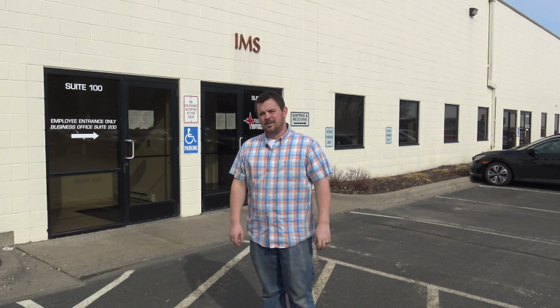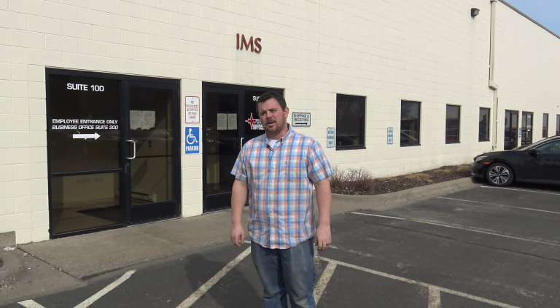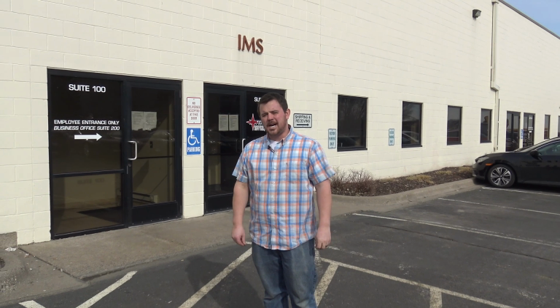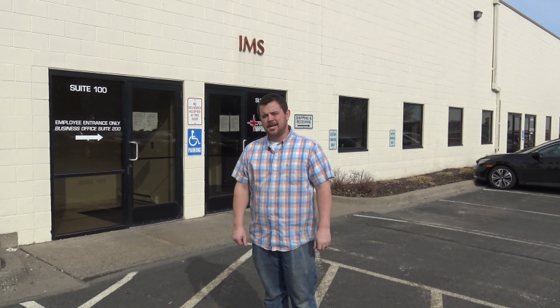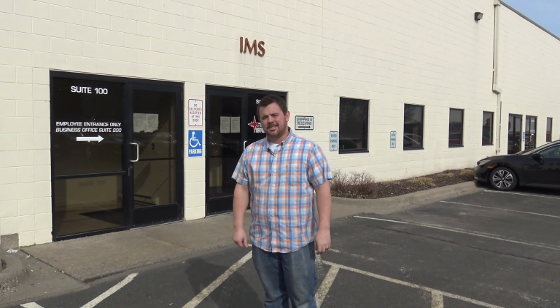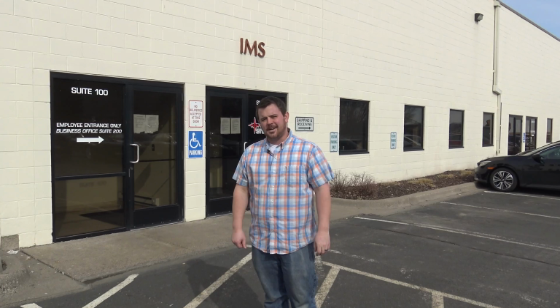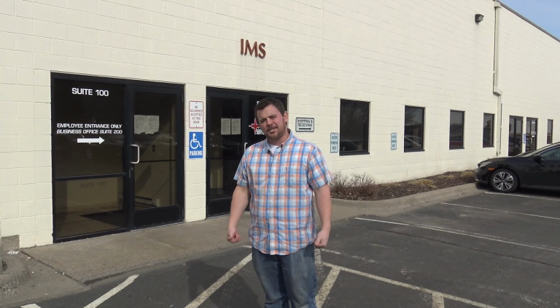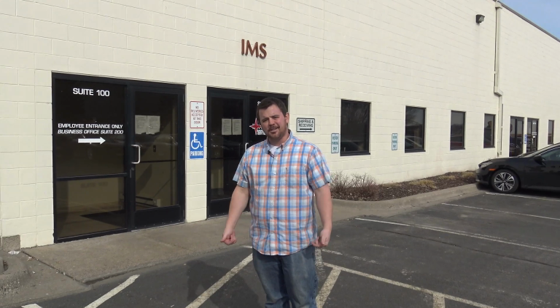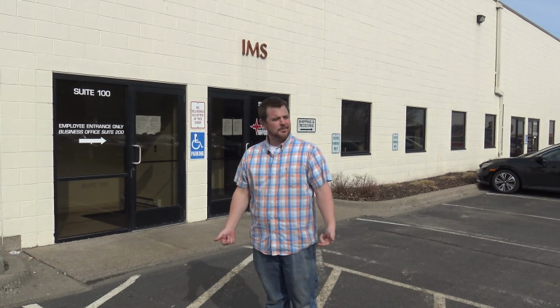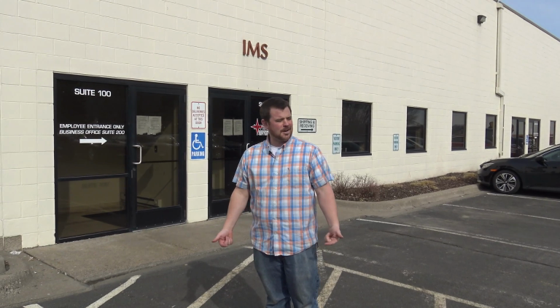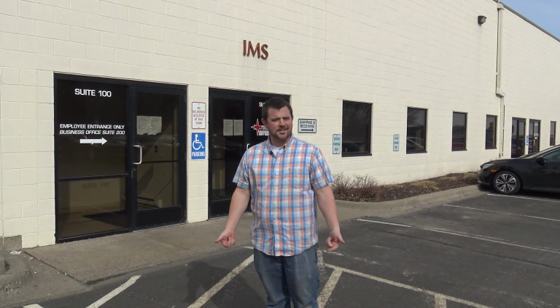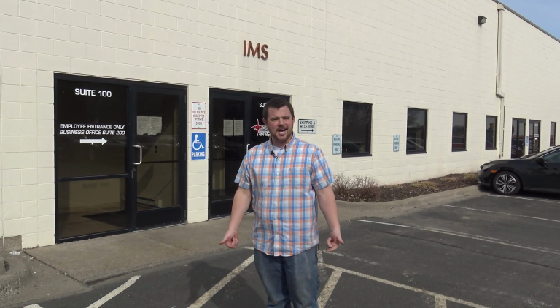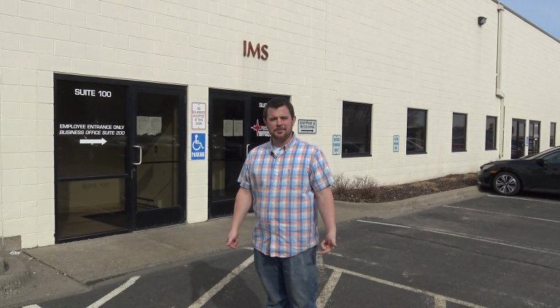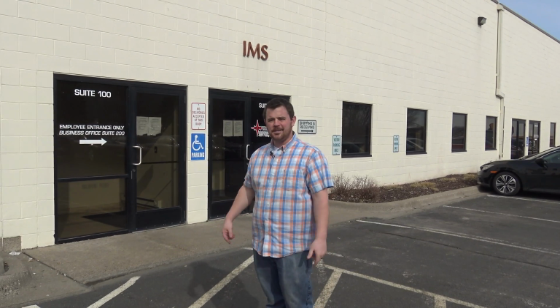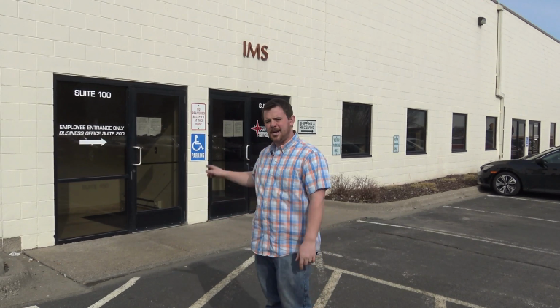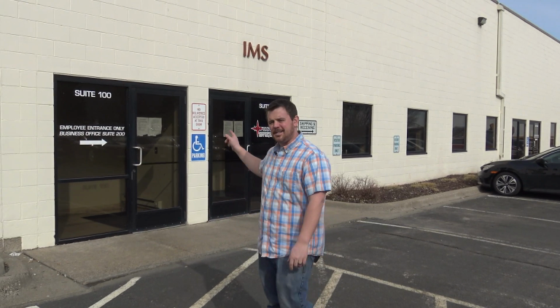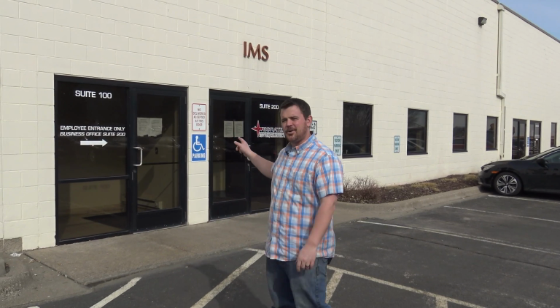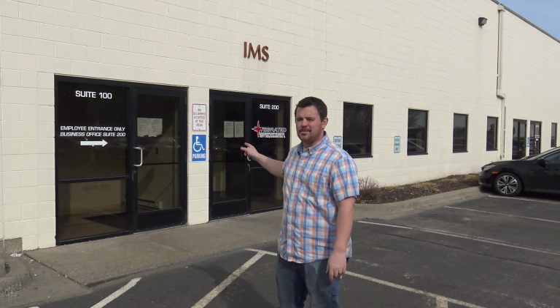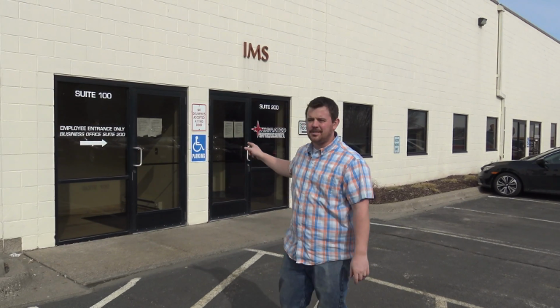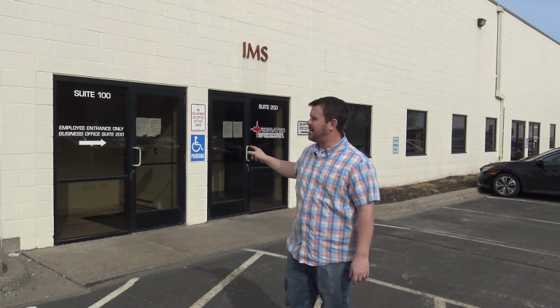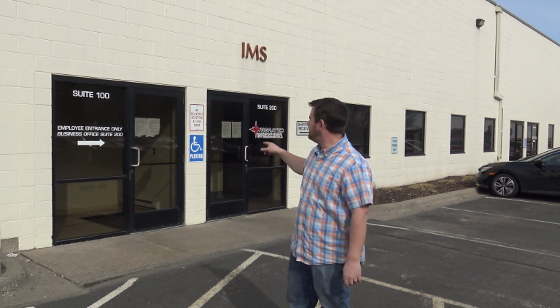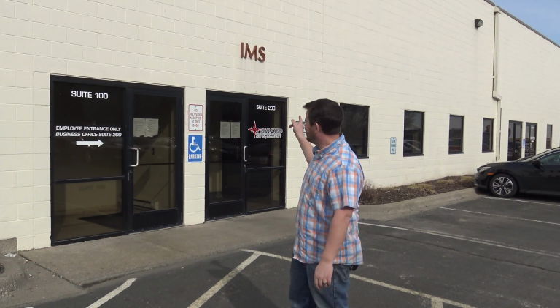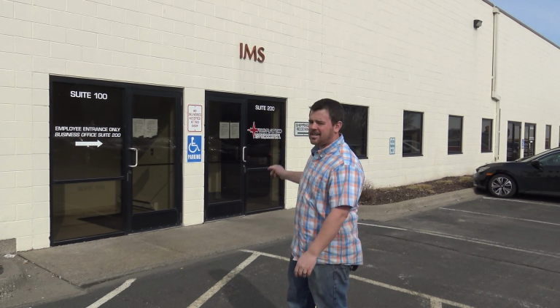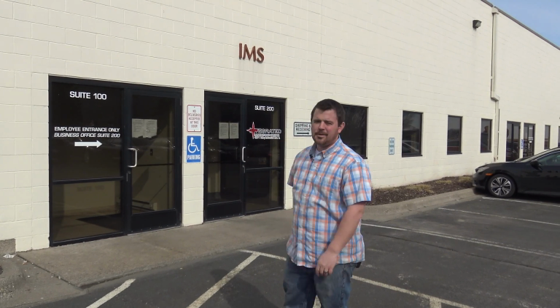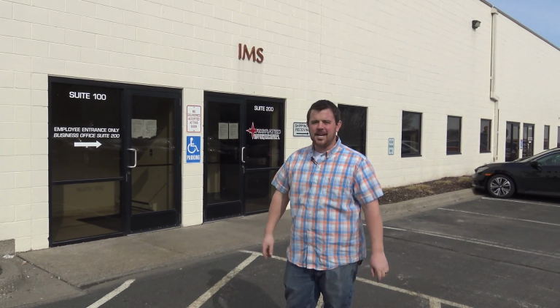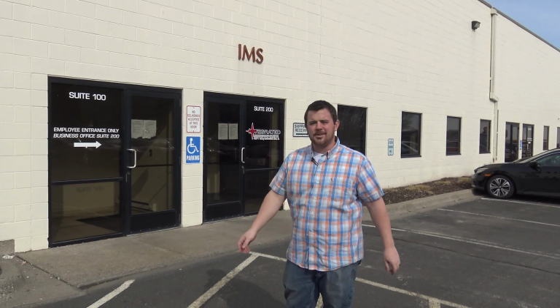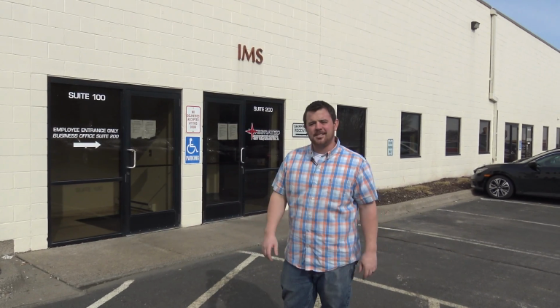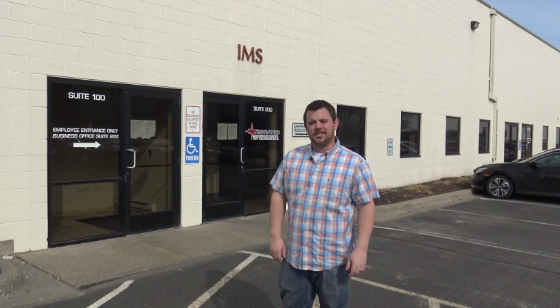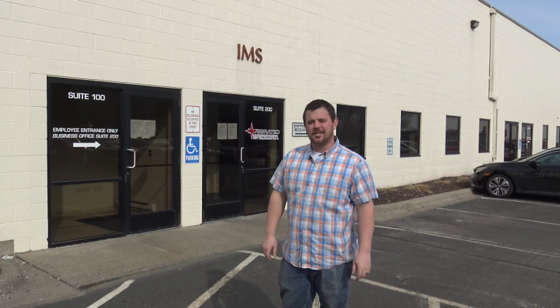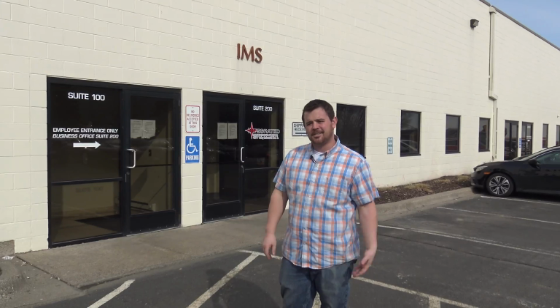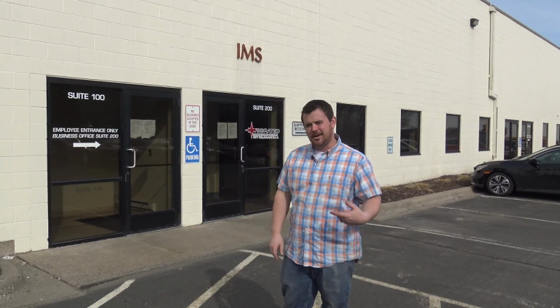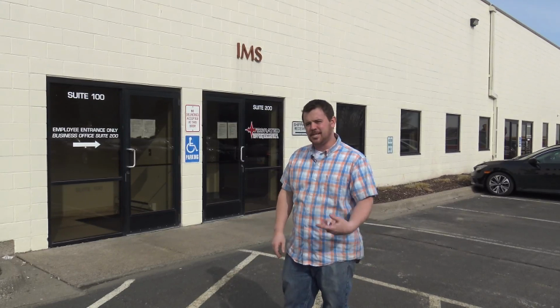Welcome to IMS. I'm Charlie. We're down here in Shakopee. We're heading in door number 200 to check out what we got going on in the facility. Follow me.